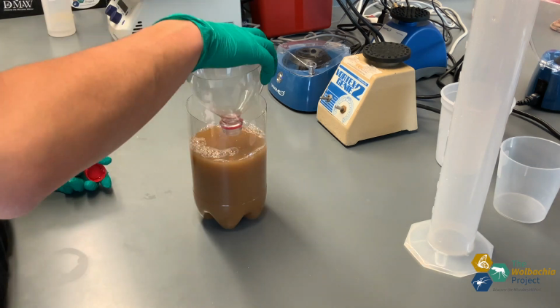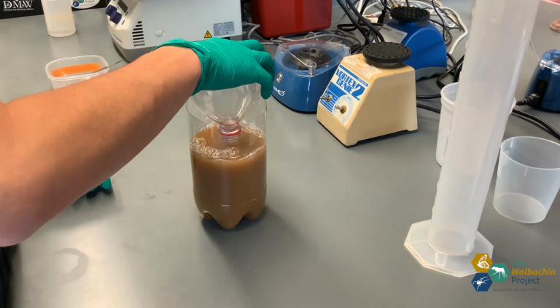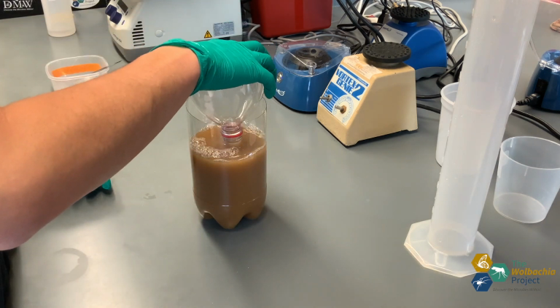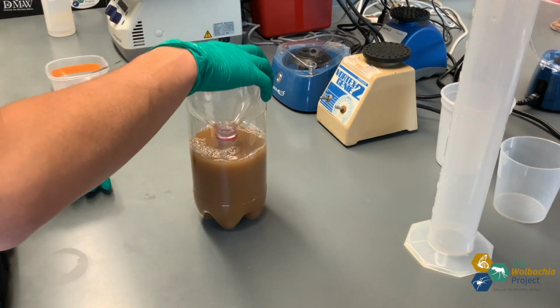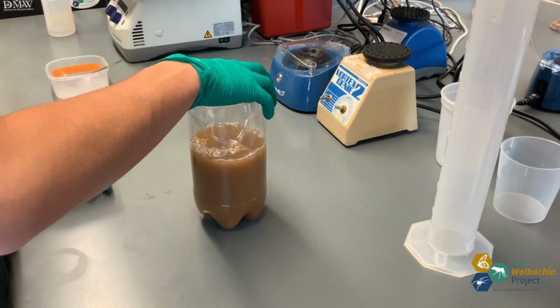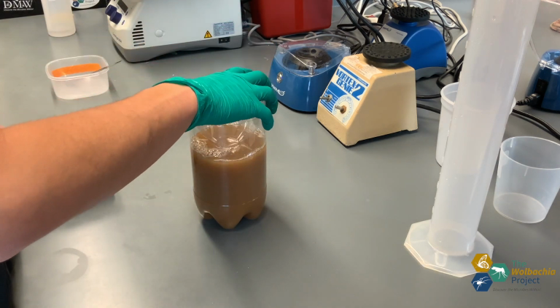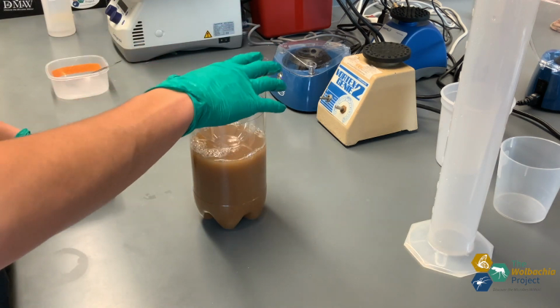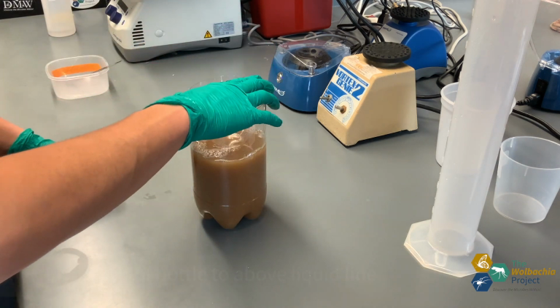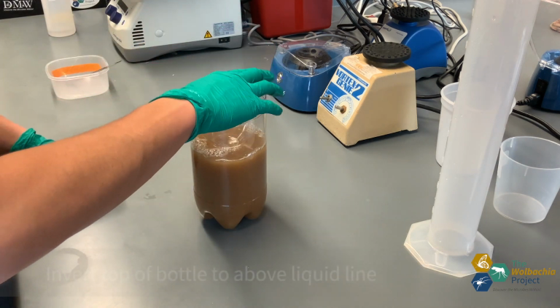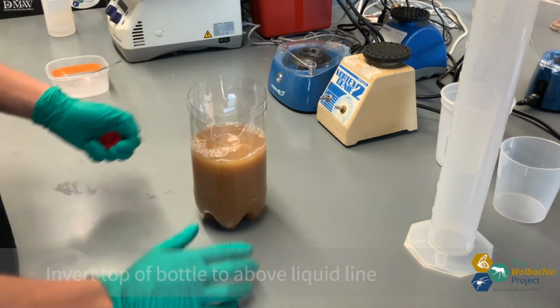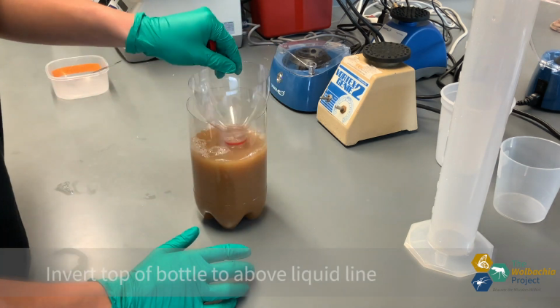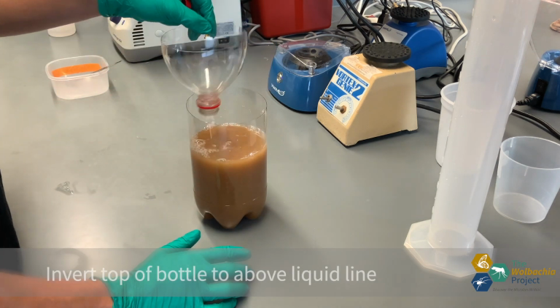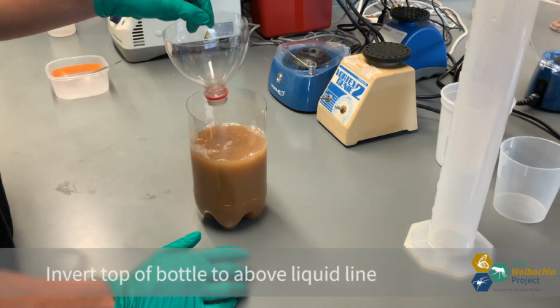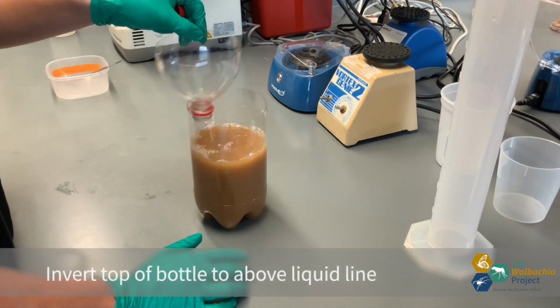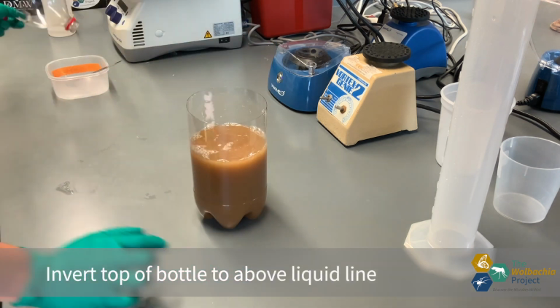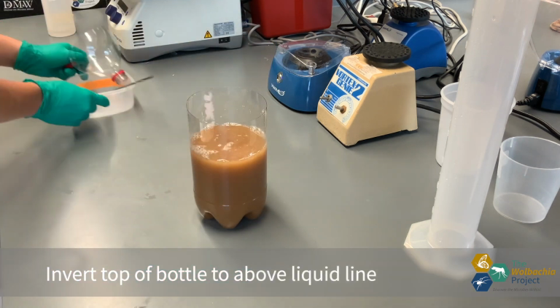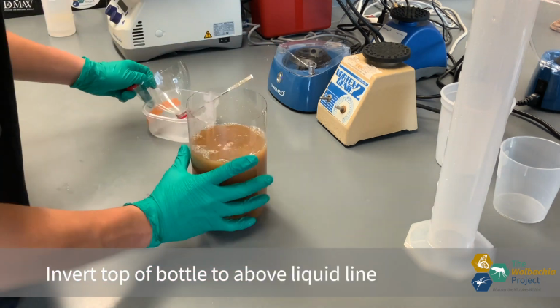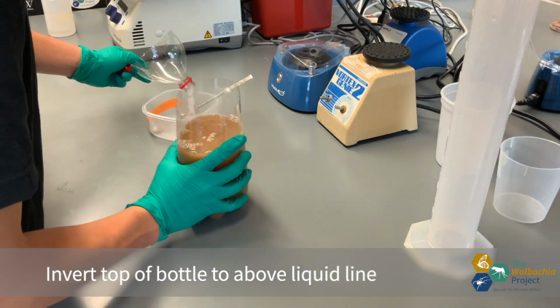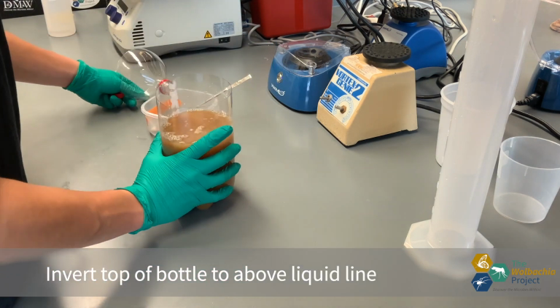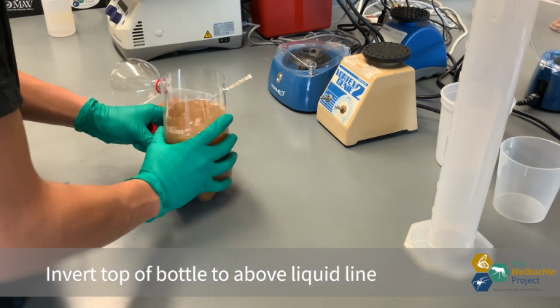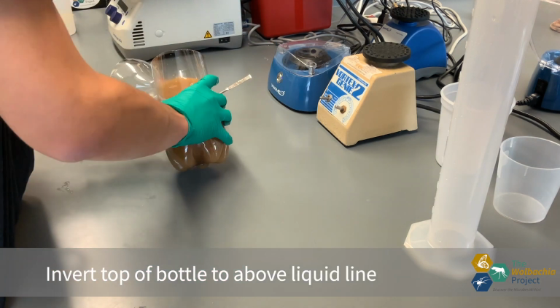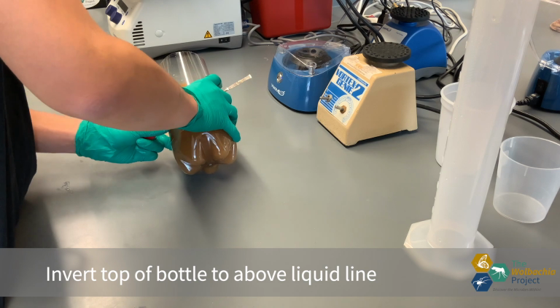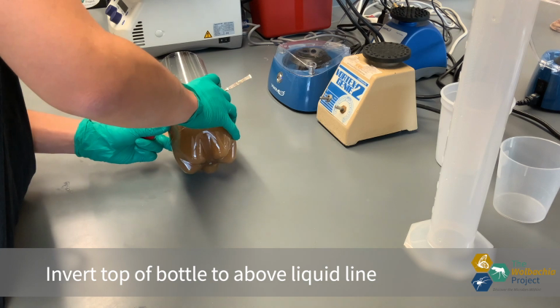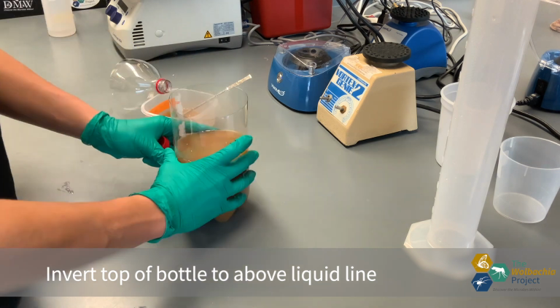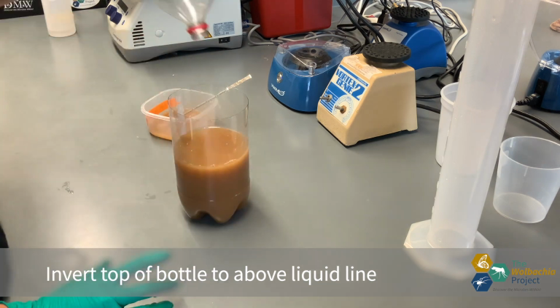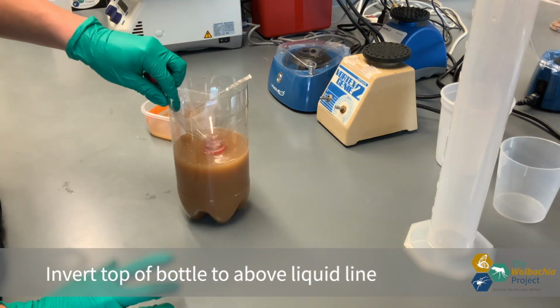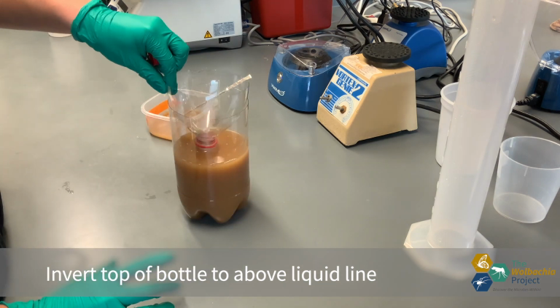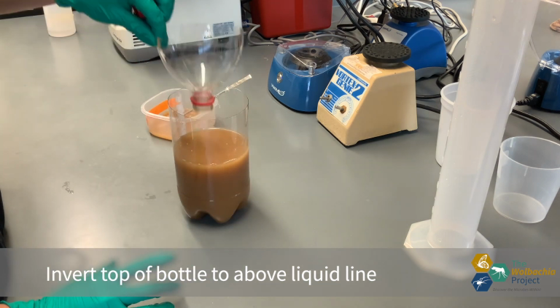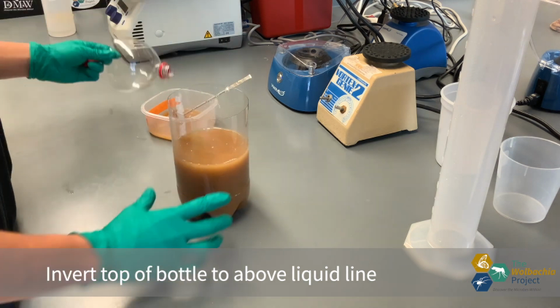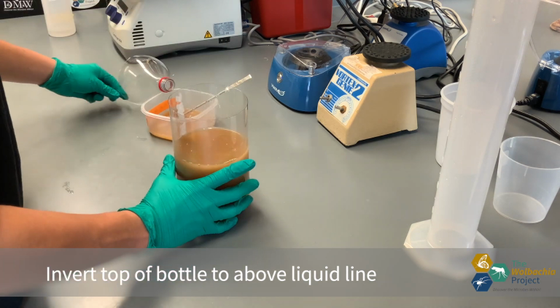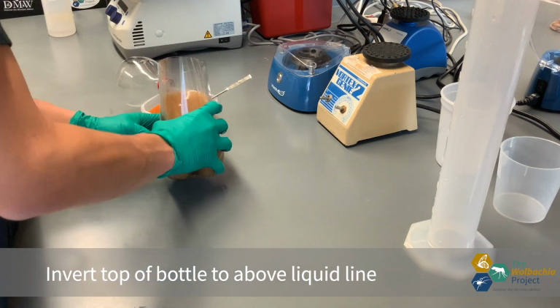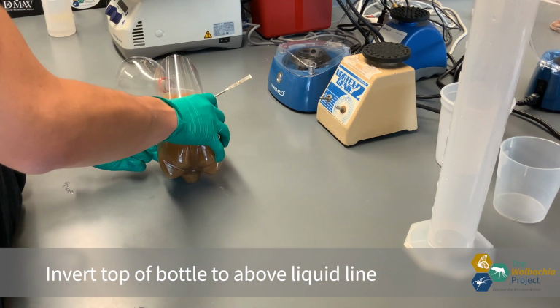I miscalculated the cut a little bit, but that's alright. All I need to do is re-quantify the liquid needed in the trap.